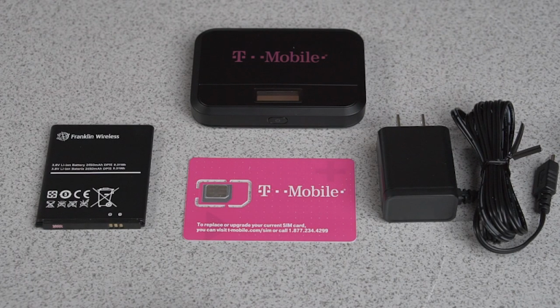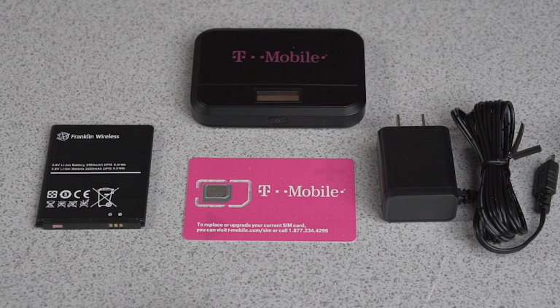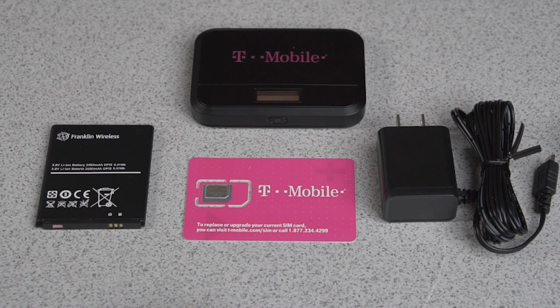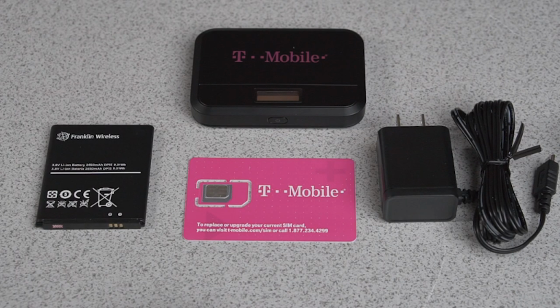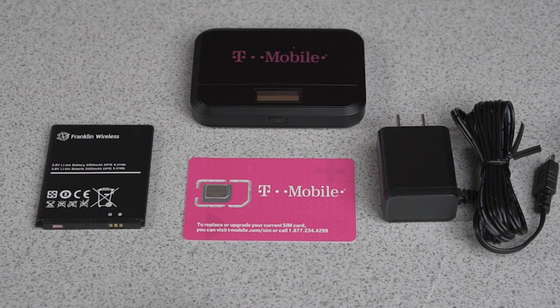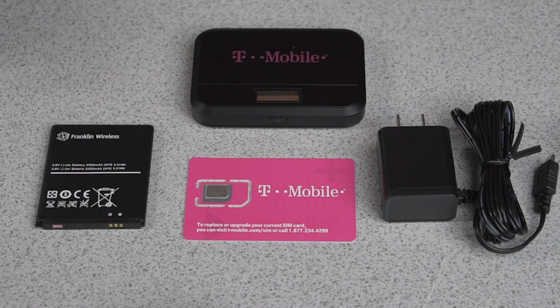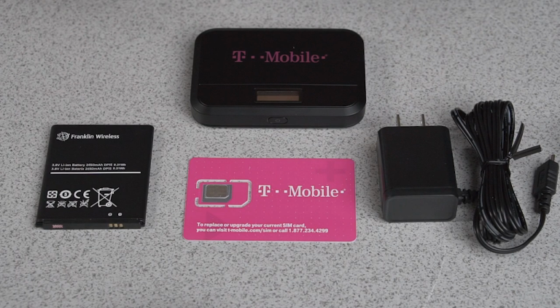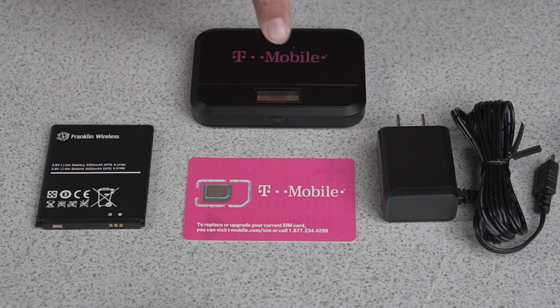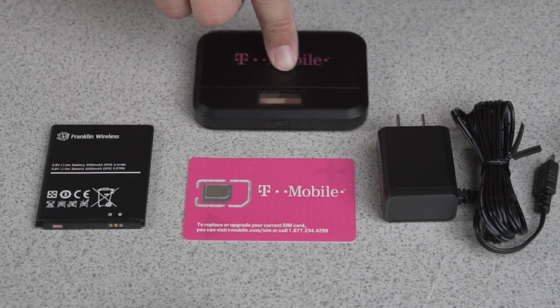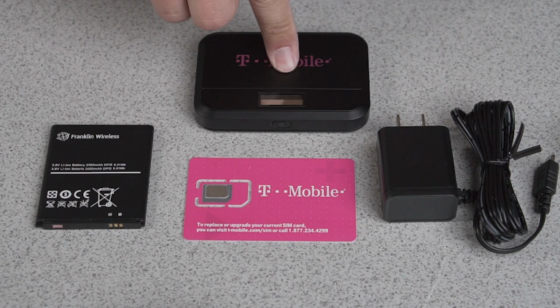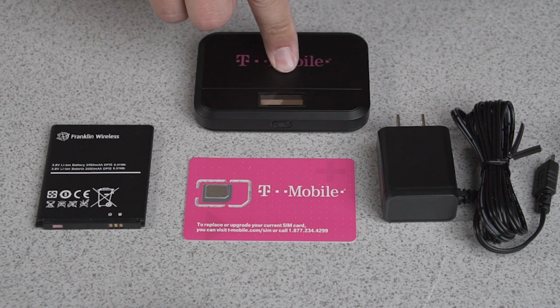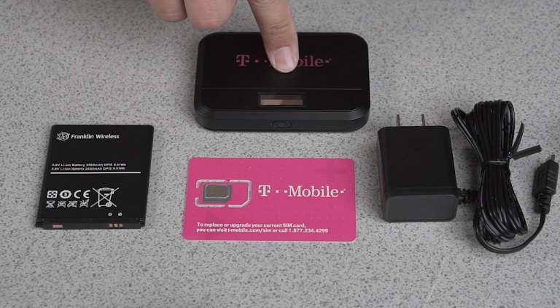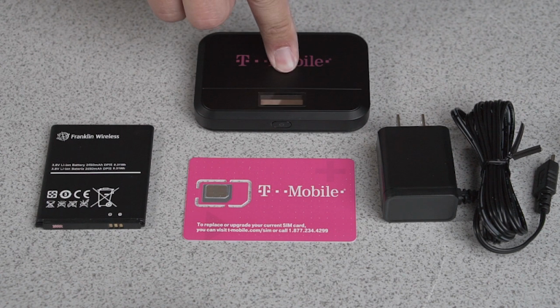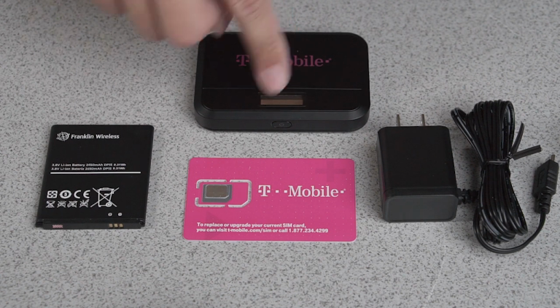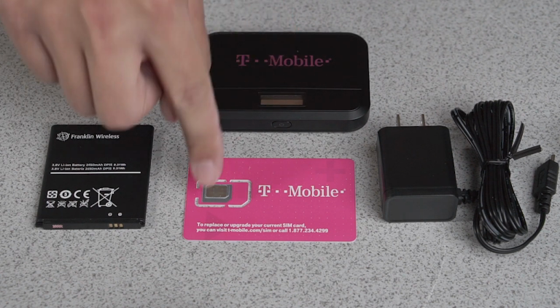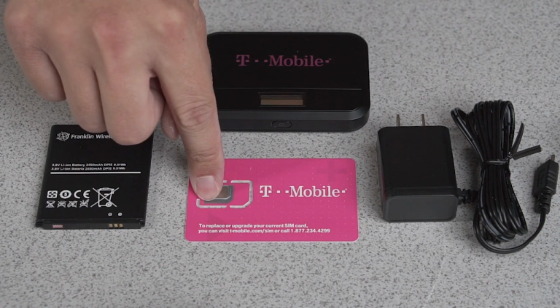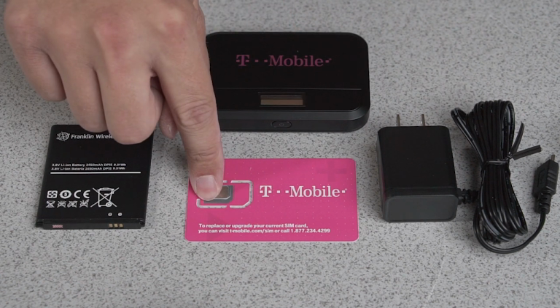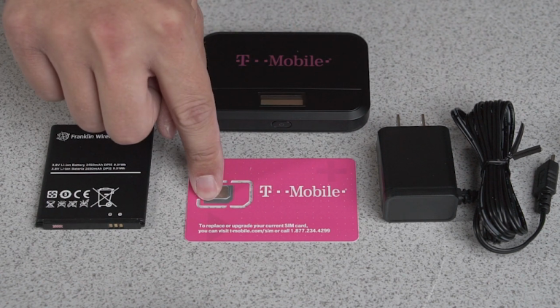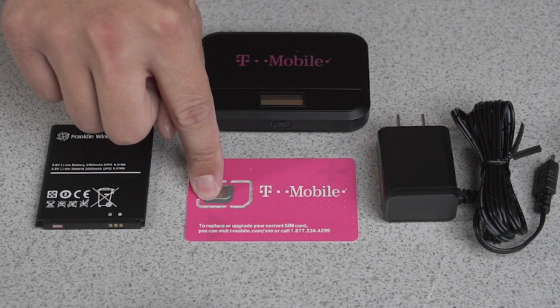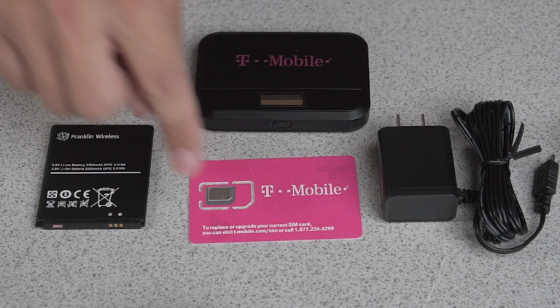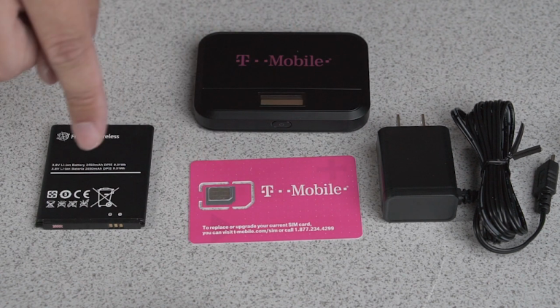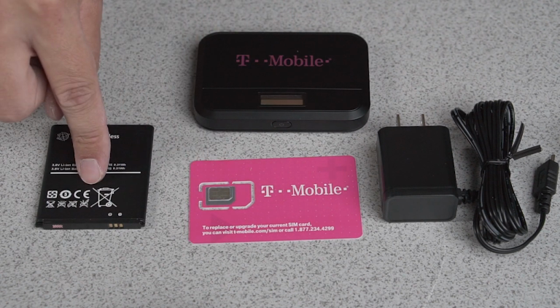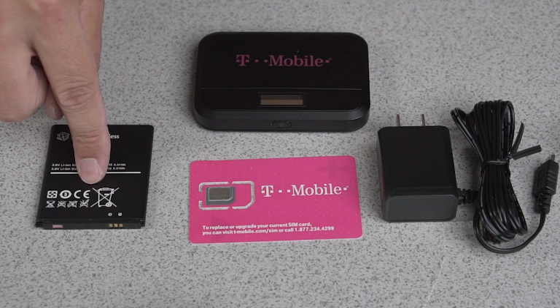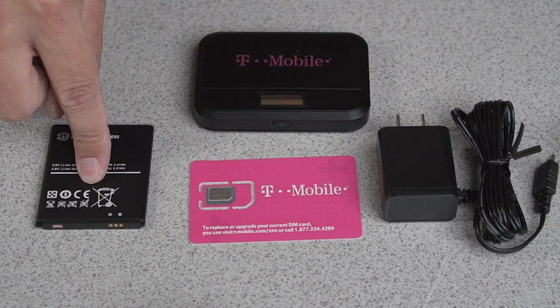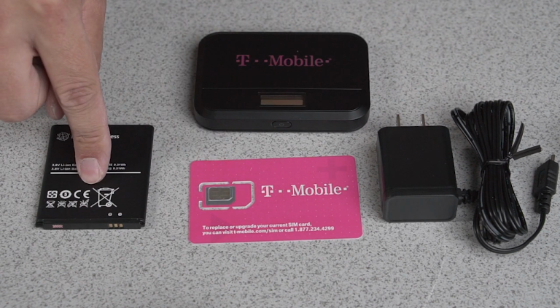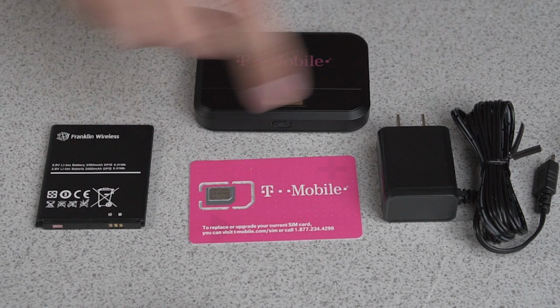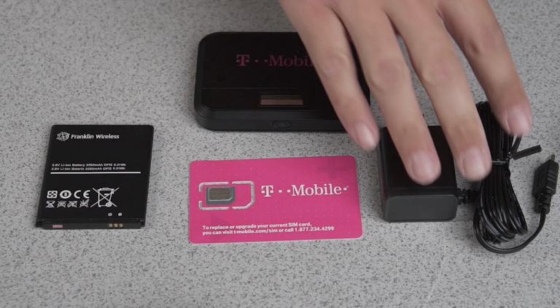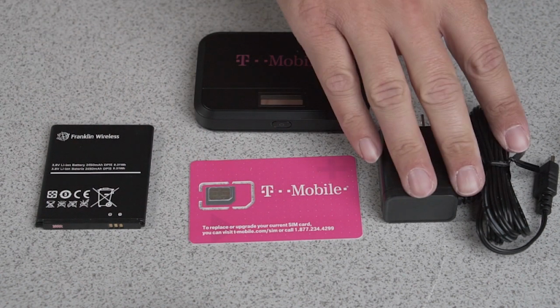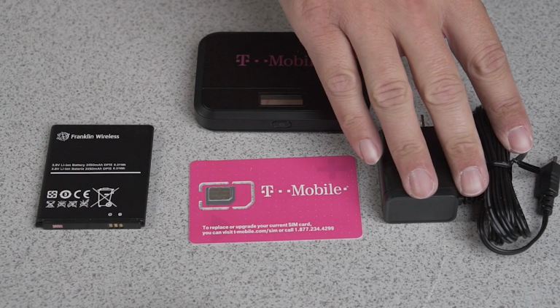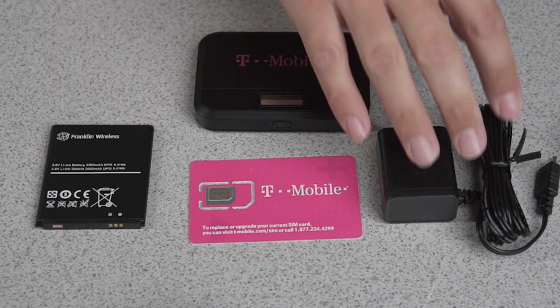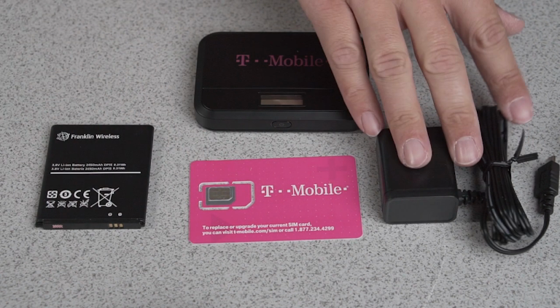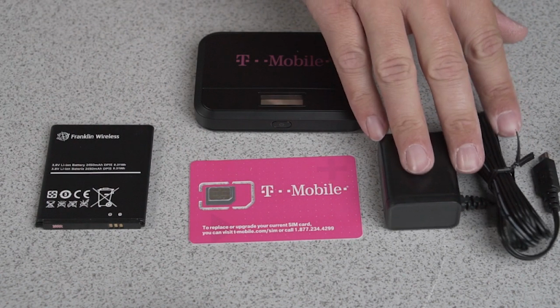Inside the box you'll find your T-Mobile hotspot, a SIM card, a battery, and a power cable.